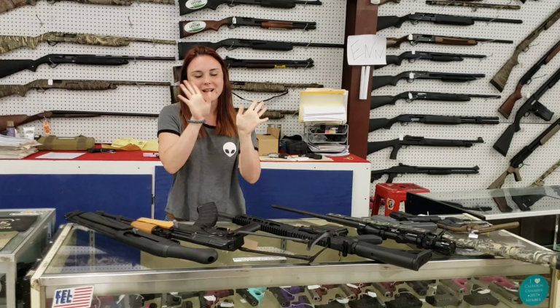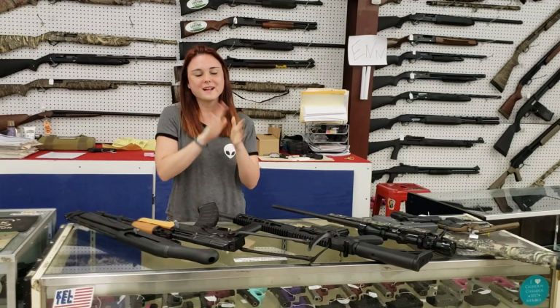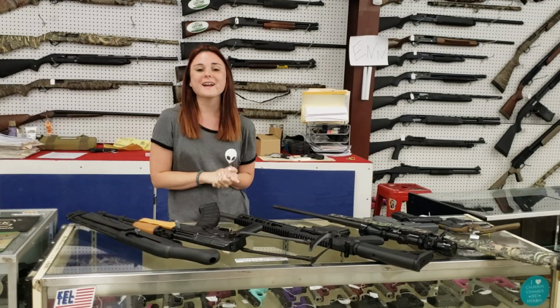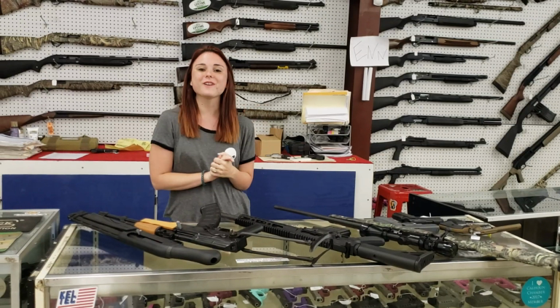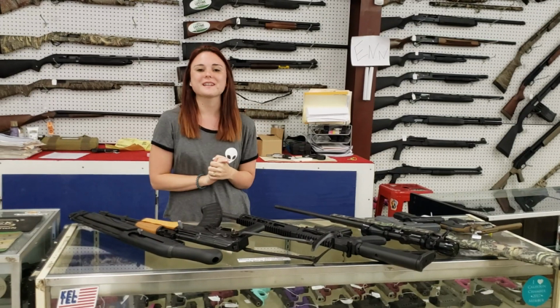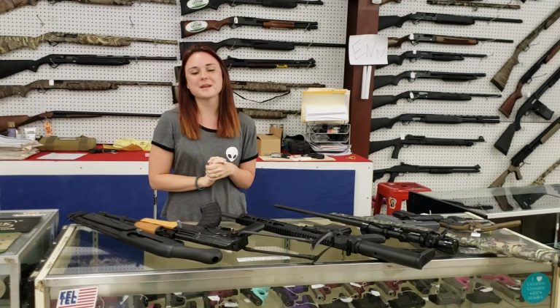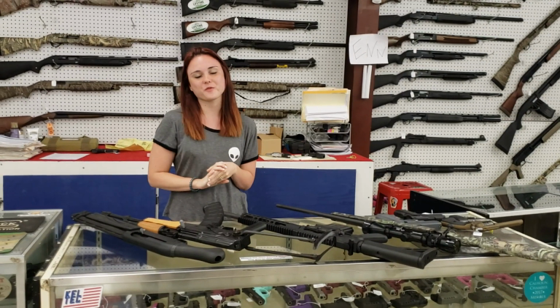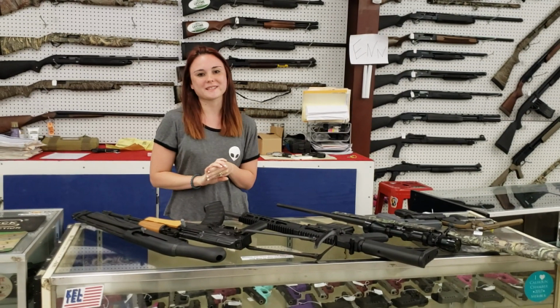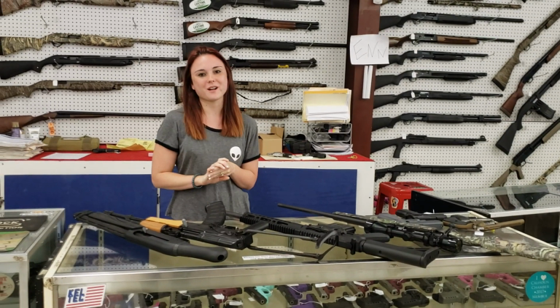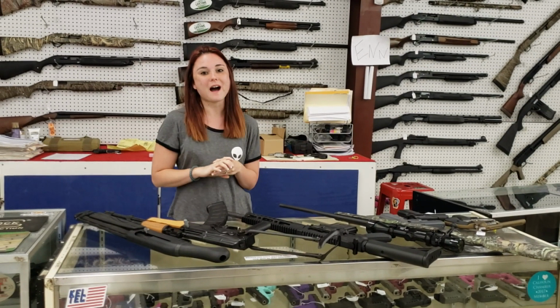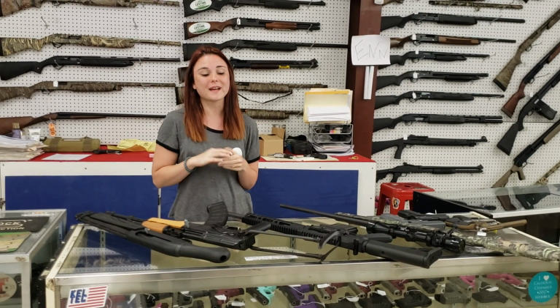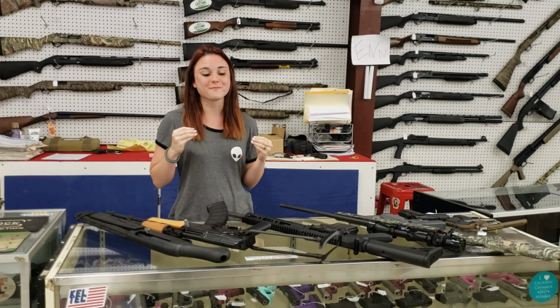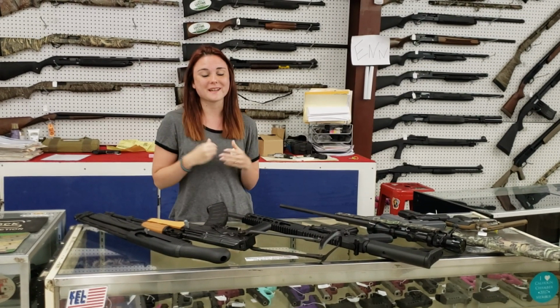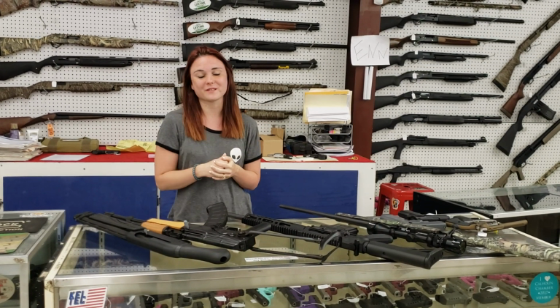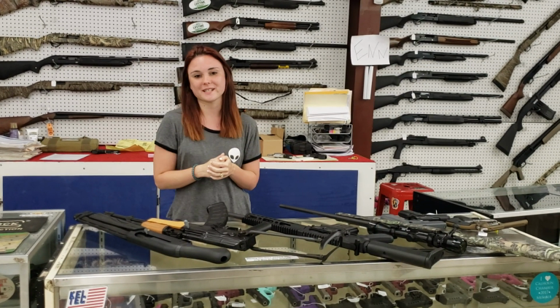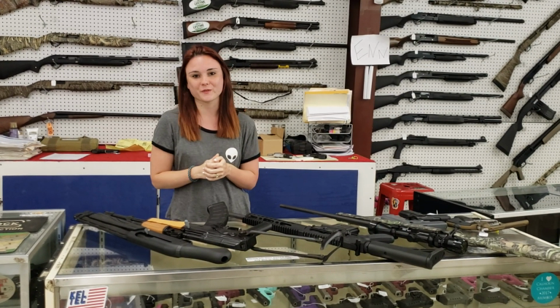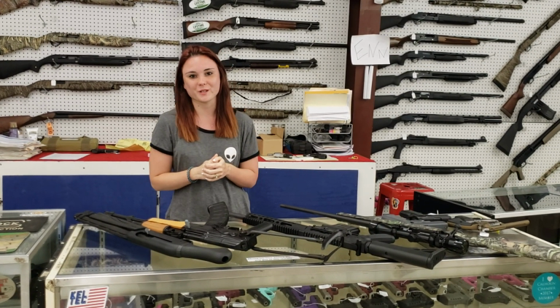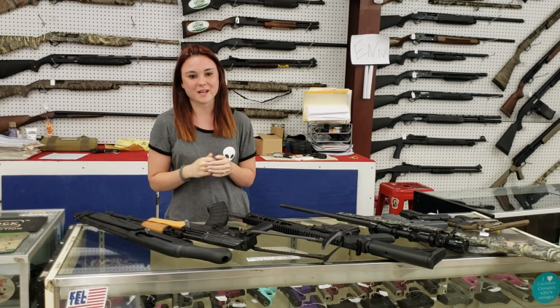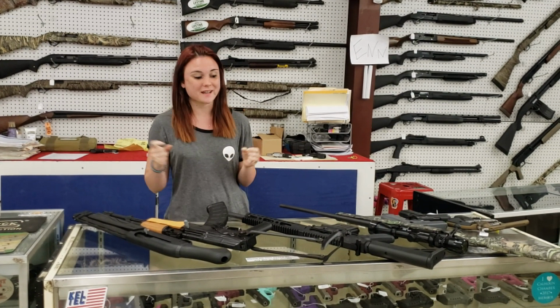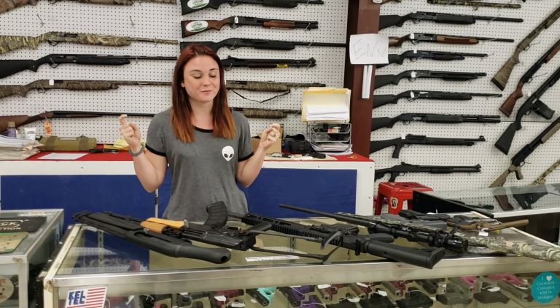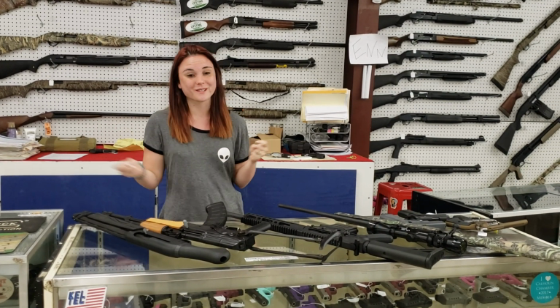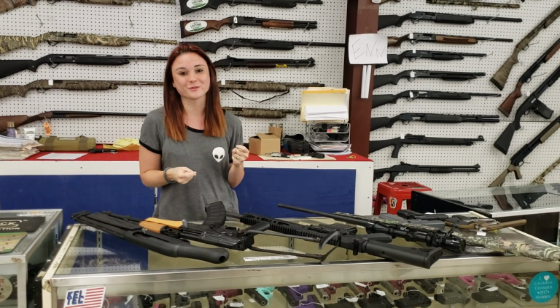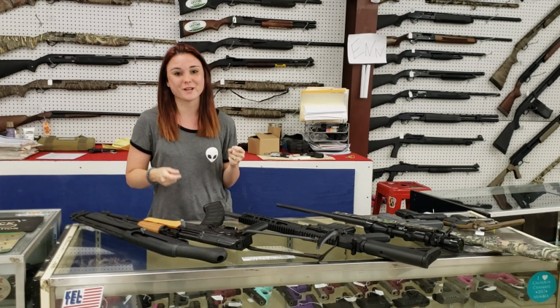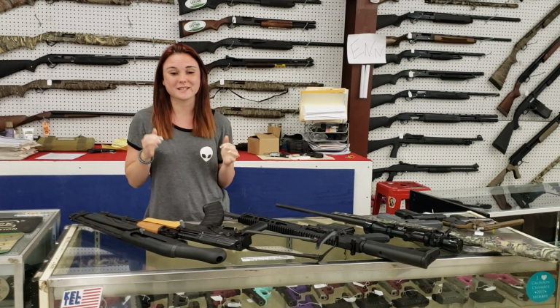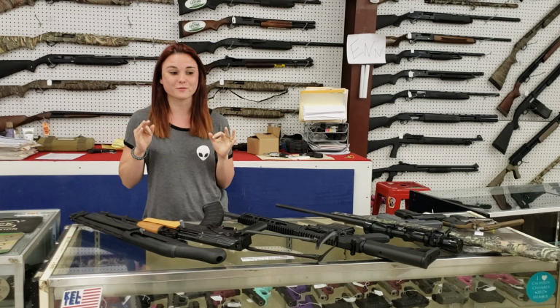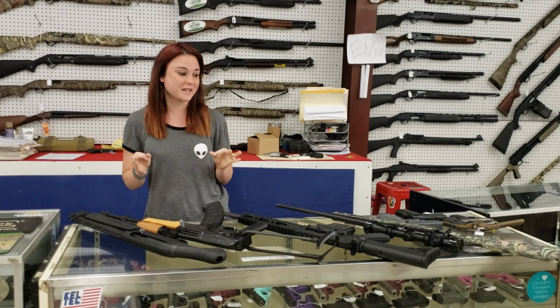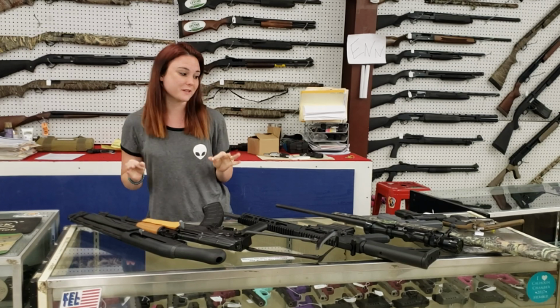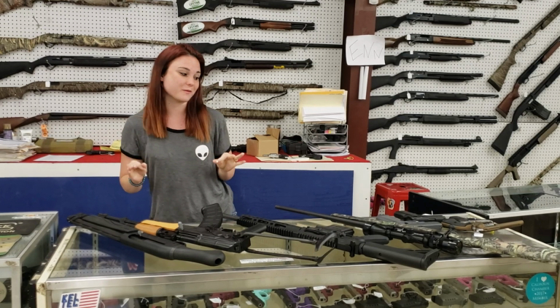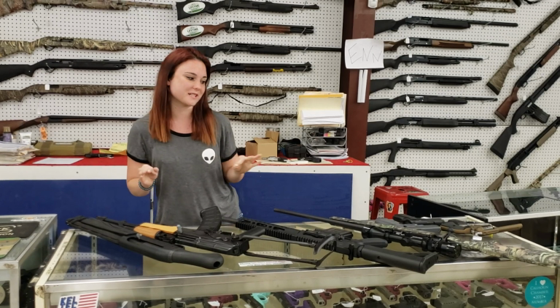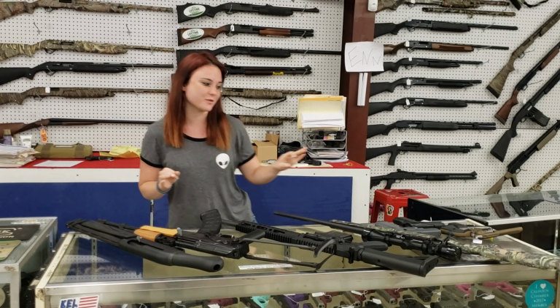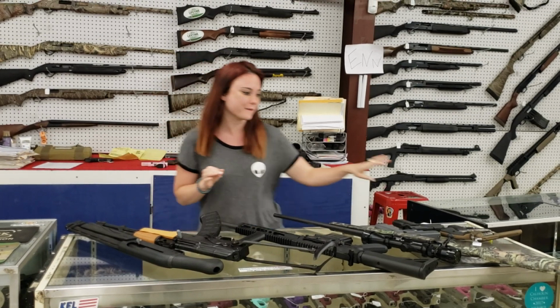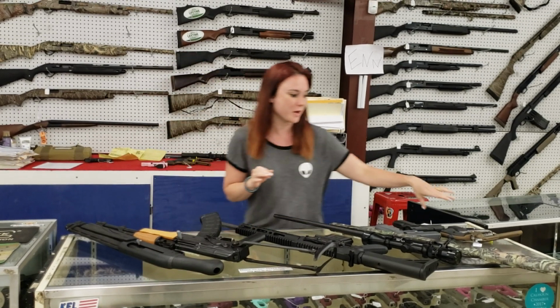Hey y'all, it's Amber from Exile. I've got an amazing video for y'all today. We got some pretty cool stuff in, so definitely wanted to do that for y'all.